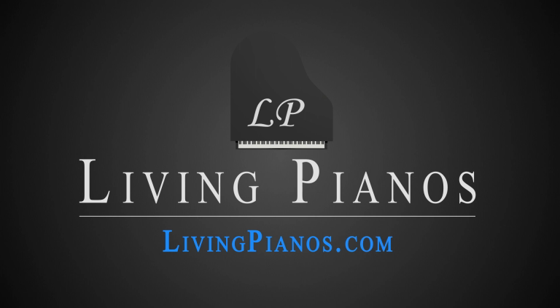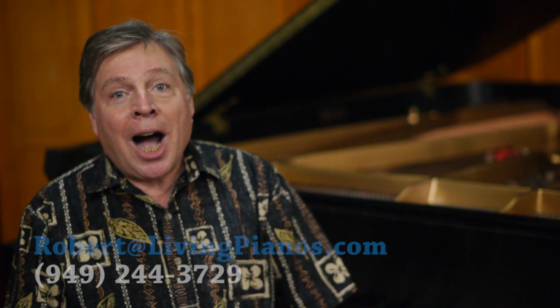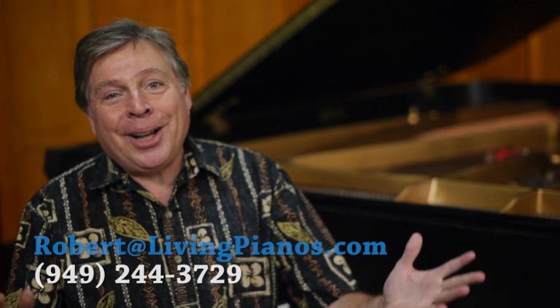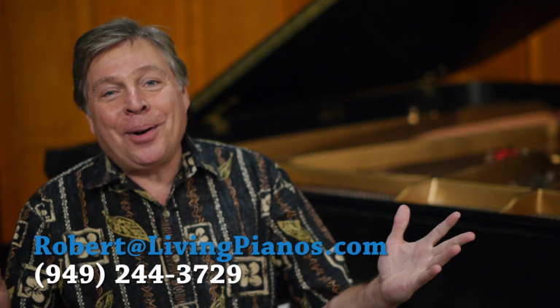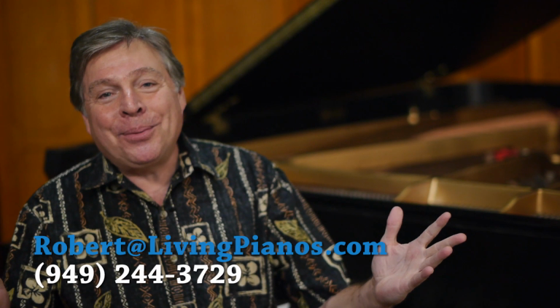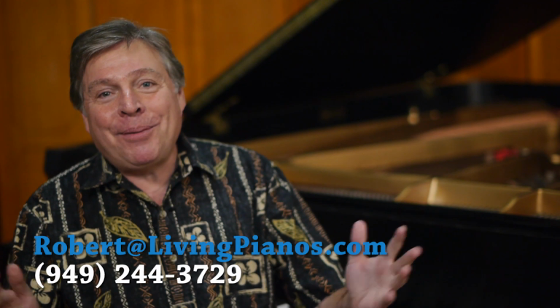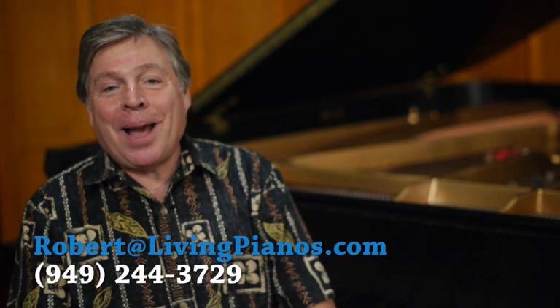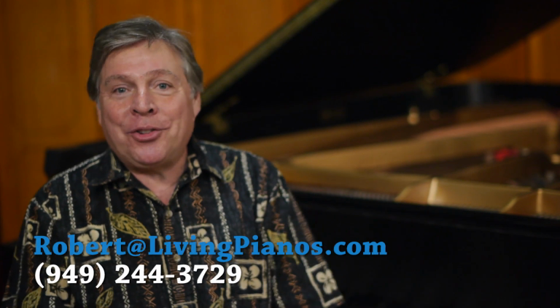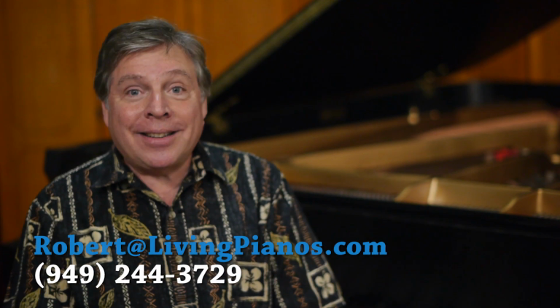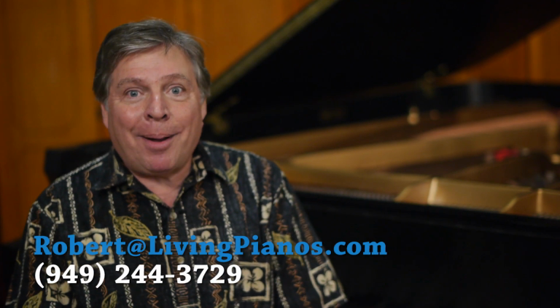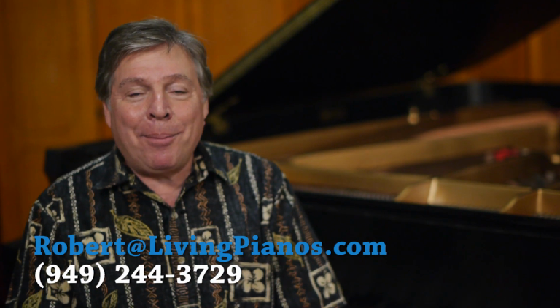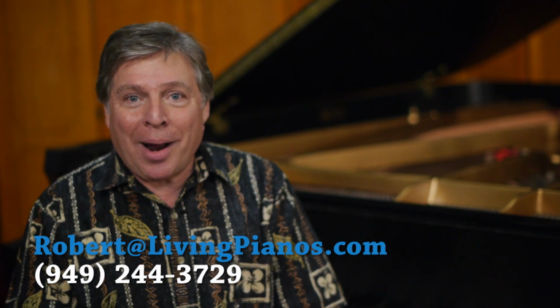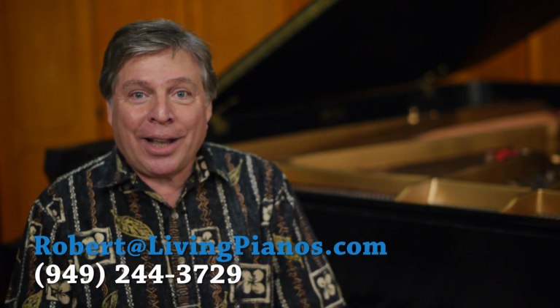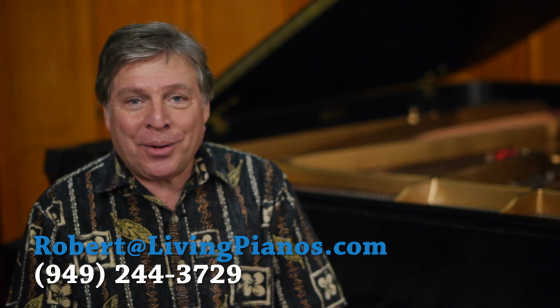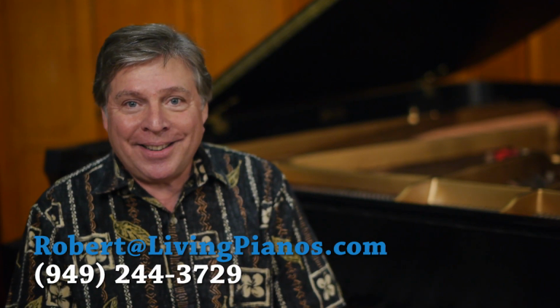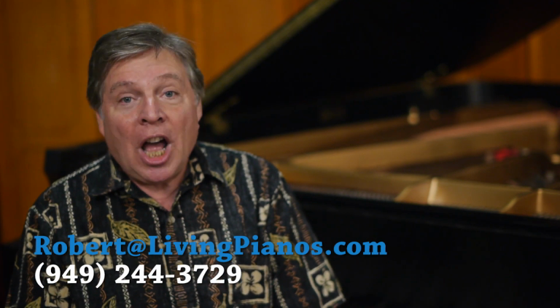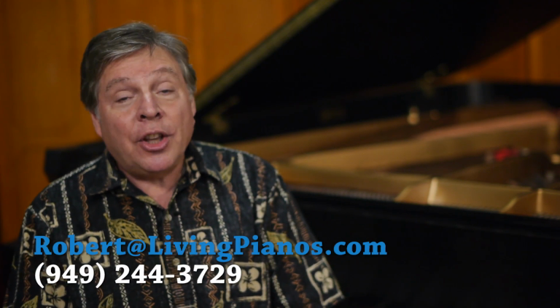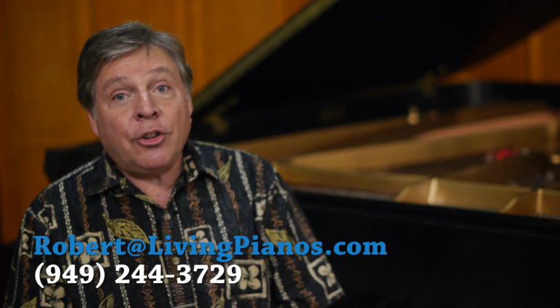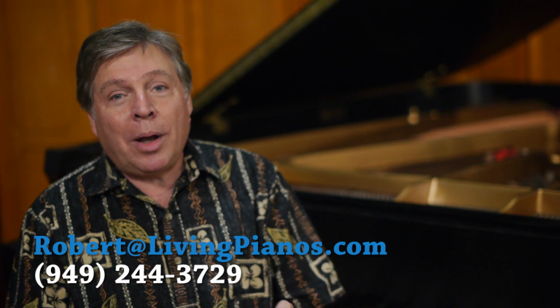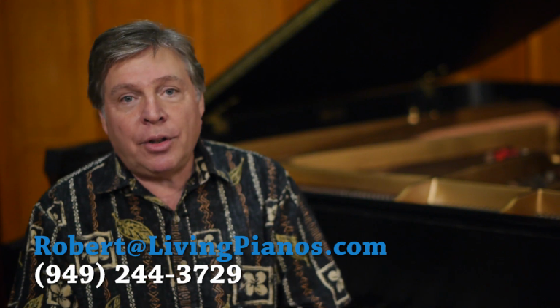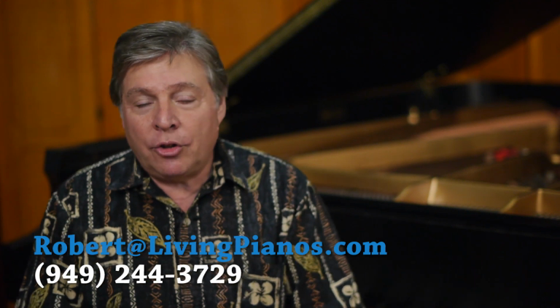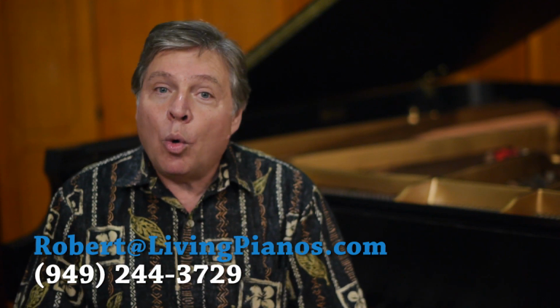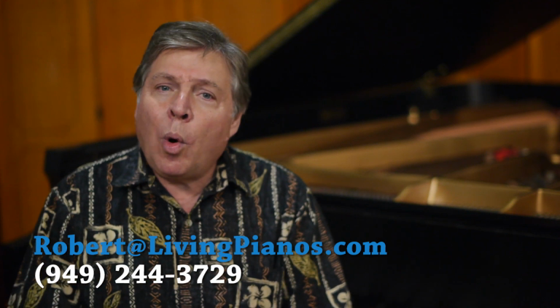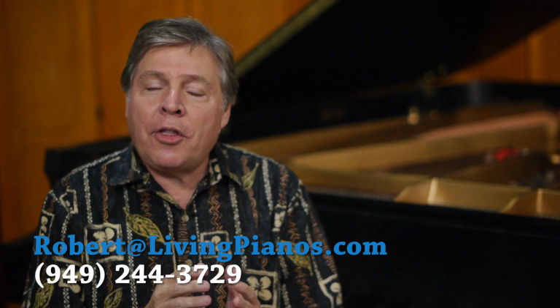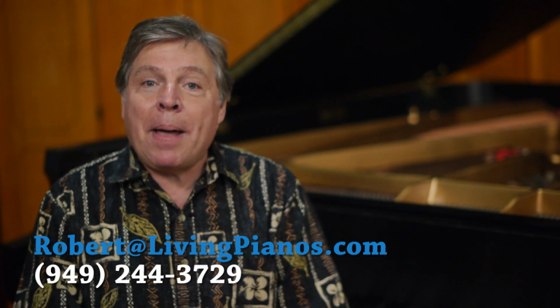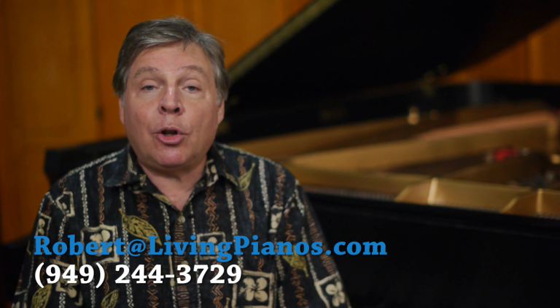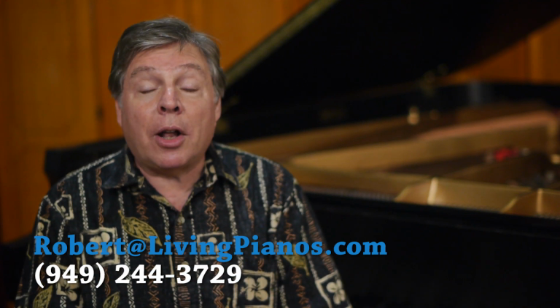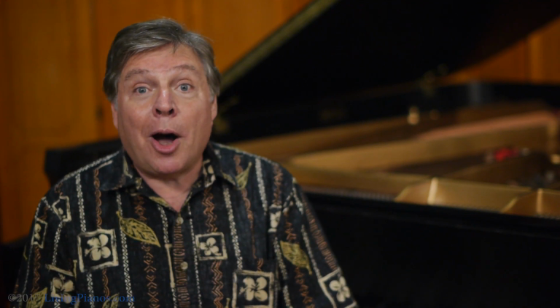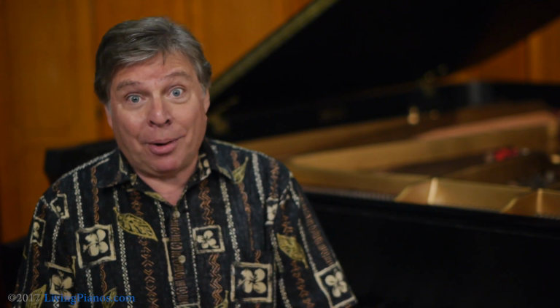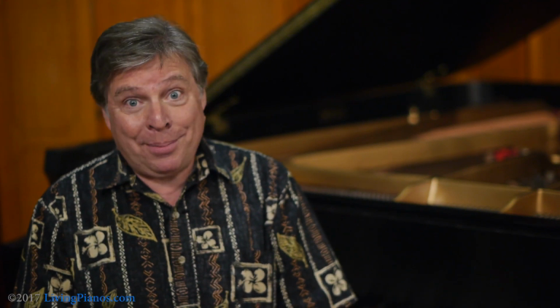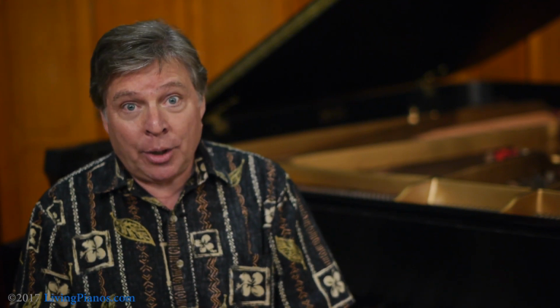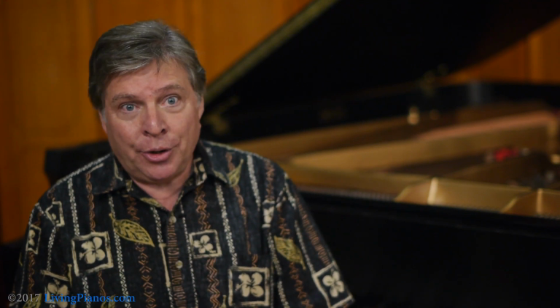Hi and welcome to livingpianos.com. I'm Robert Estrin. Today's question is, what do the pedals on an upright piano do?